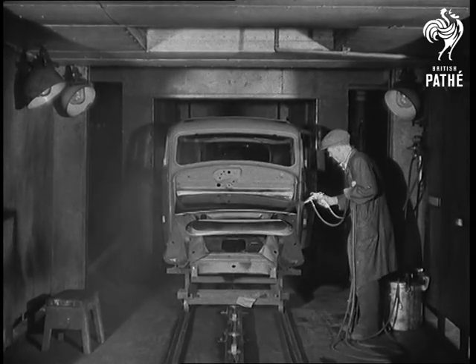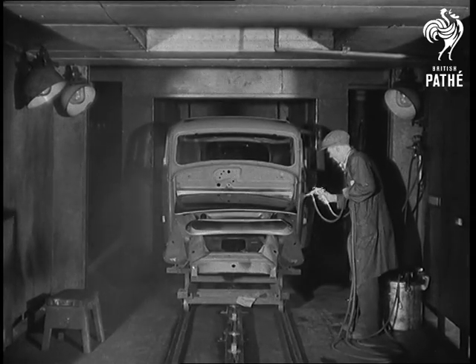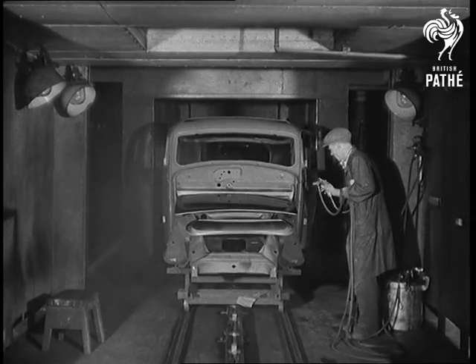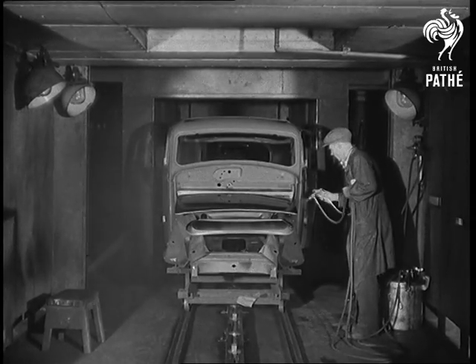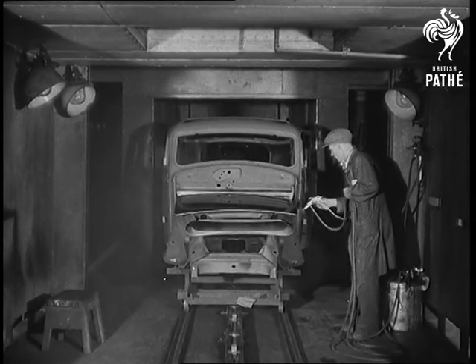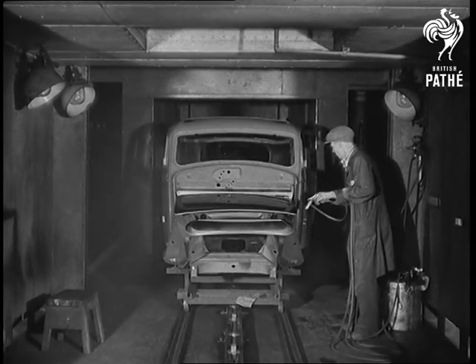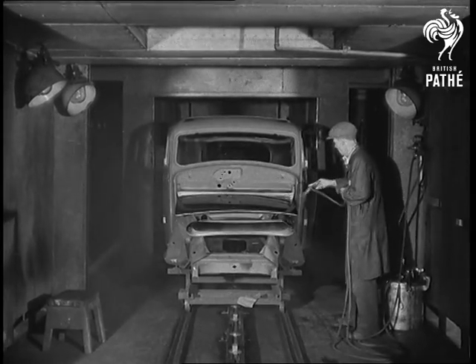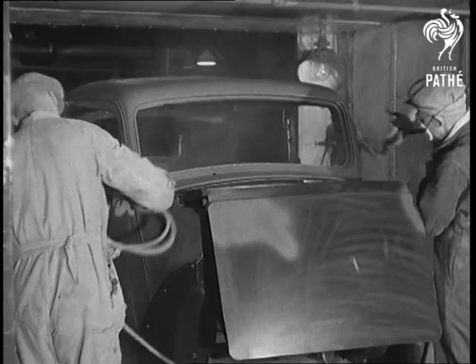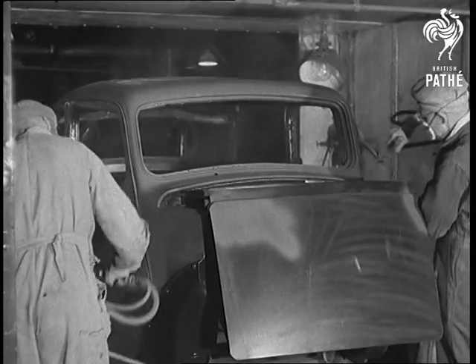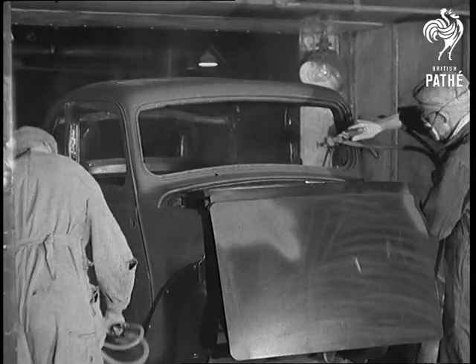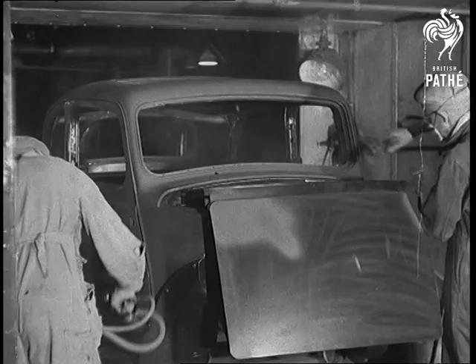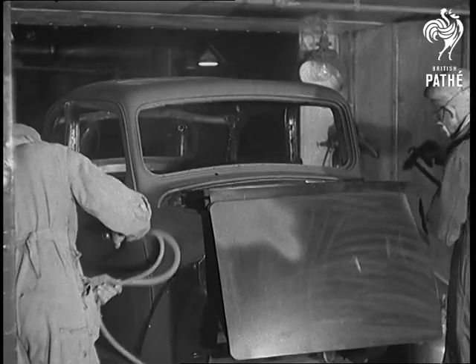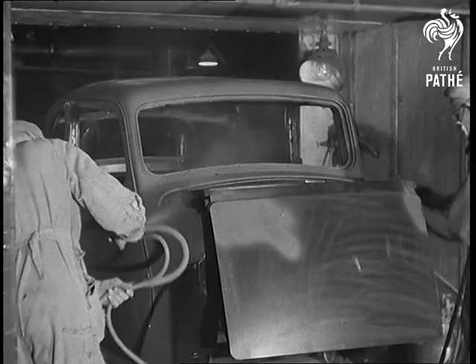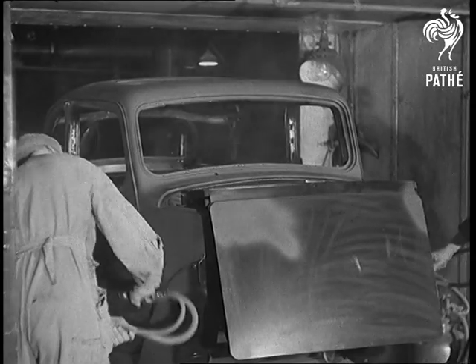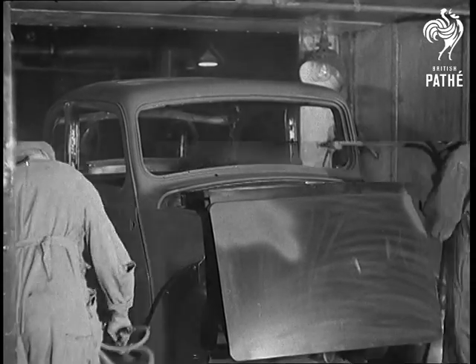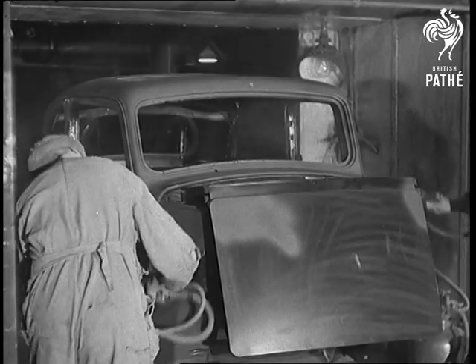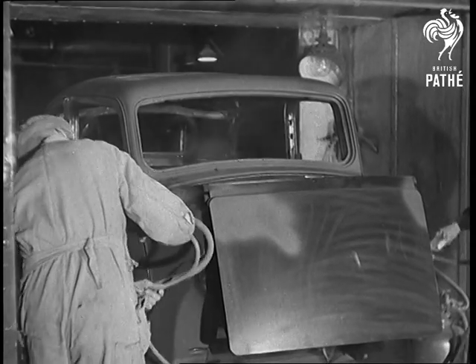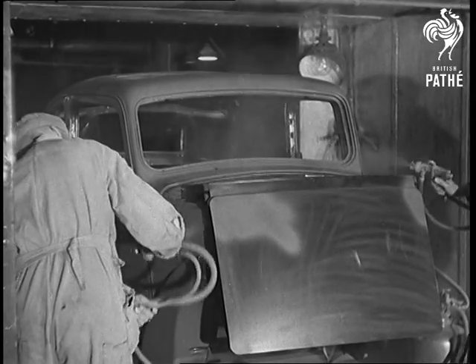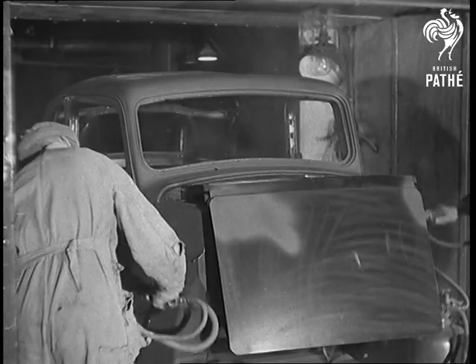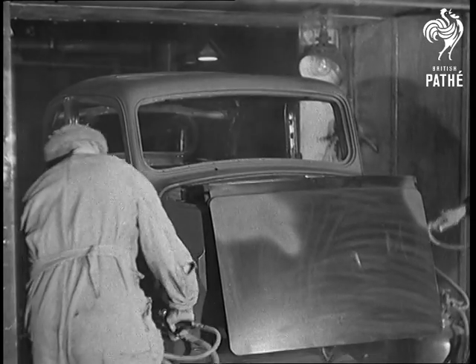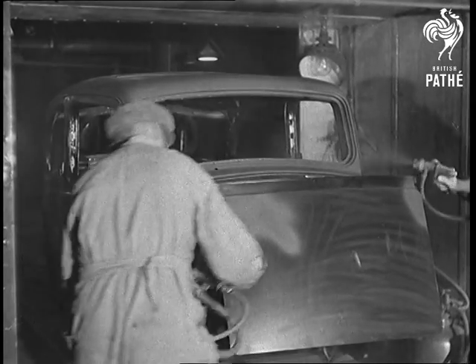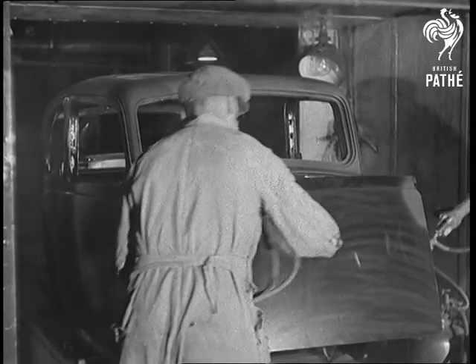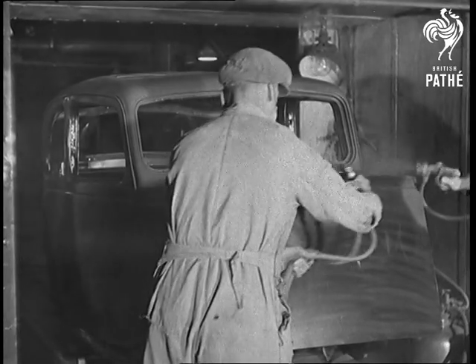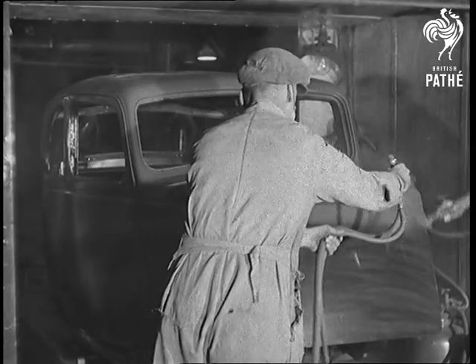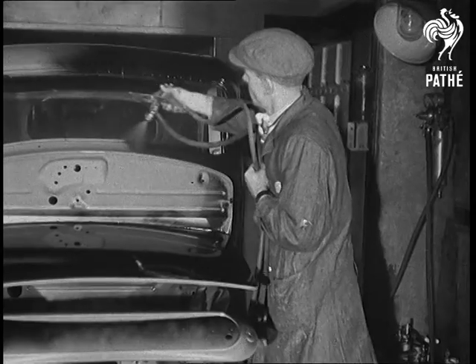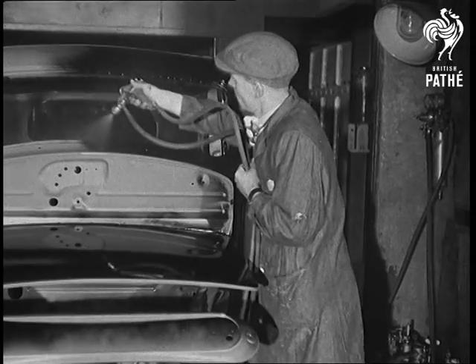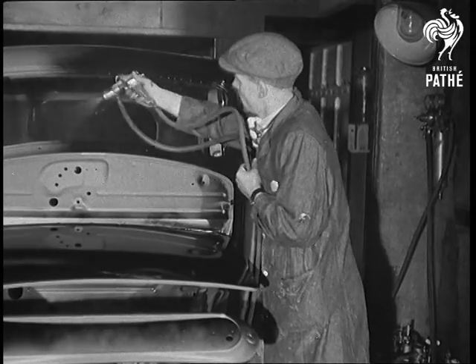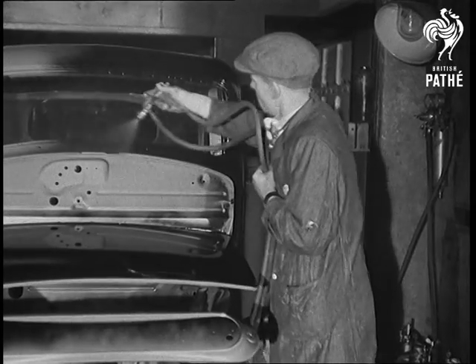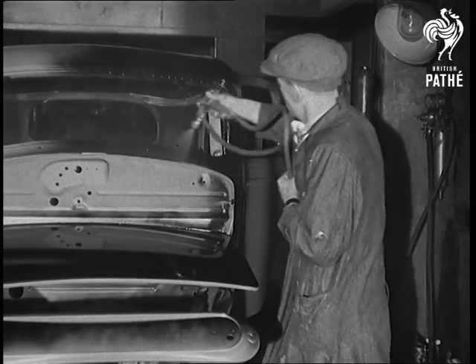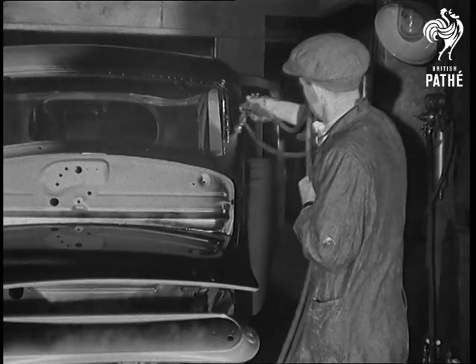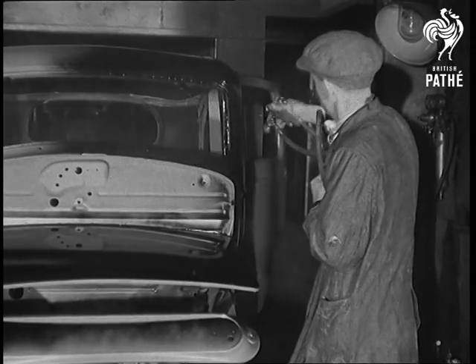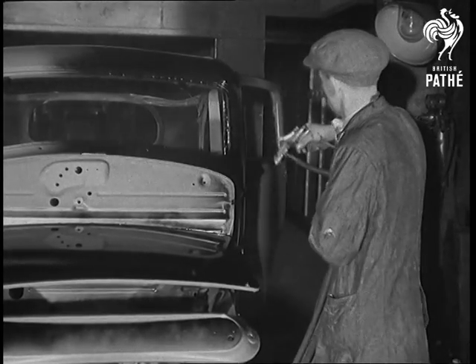I could do with one of those to brighten up the paint on my front door. By the way, you can have any colour you like for the car, so long as it's black.